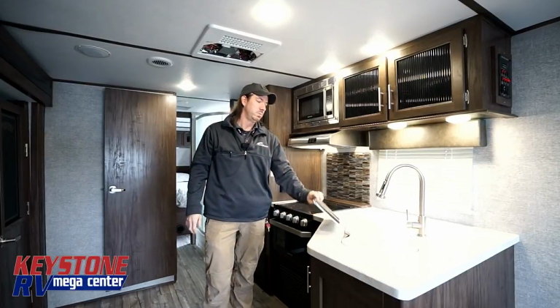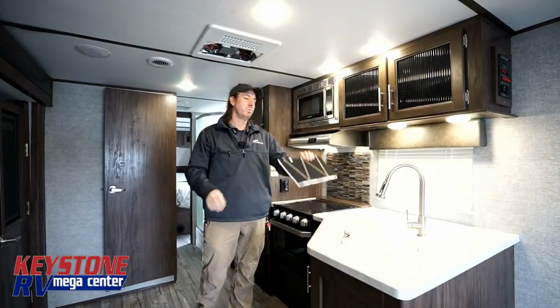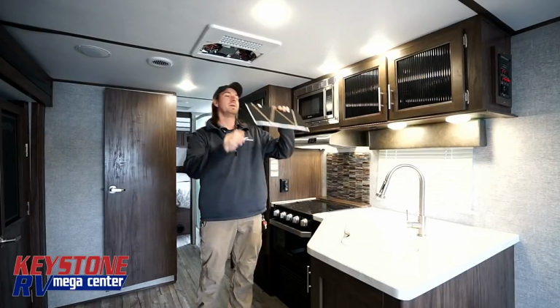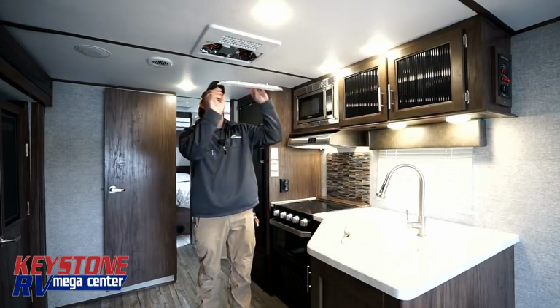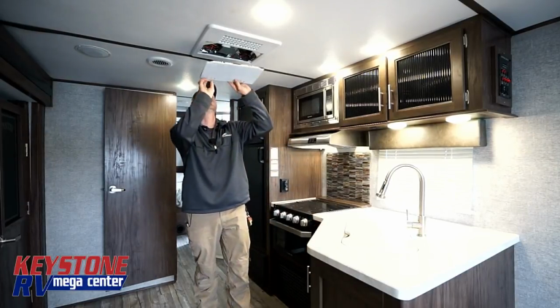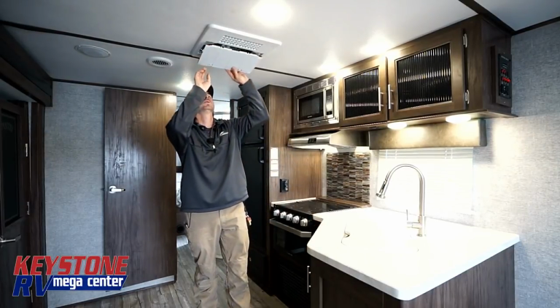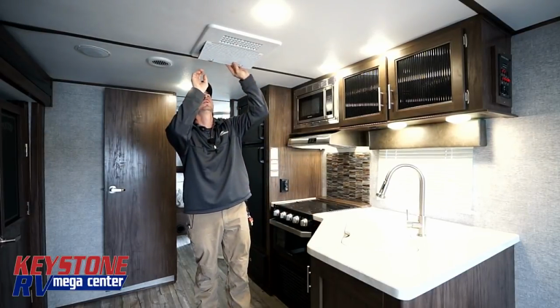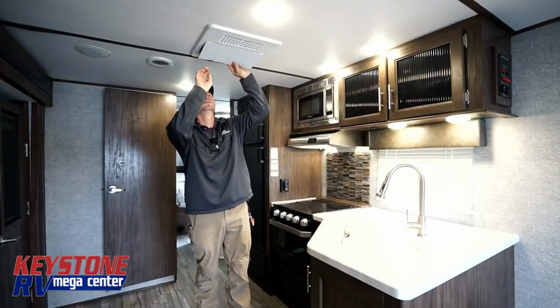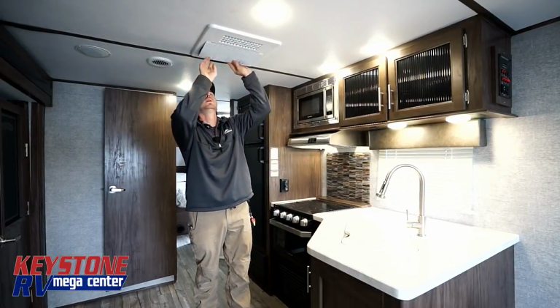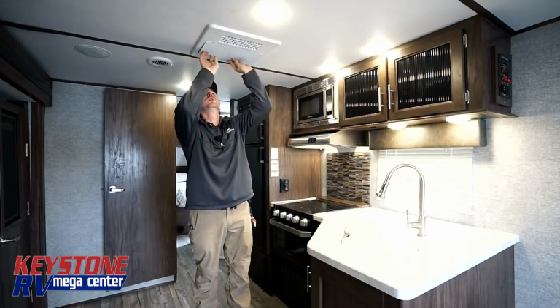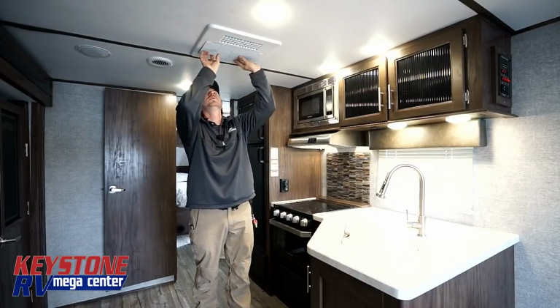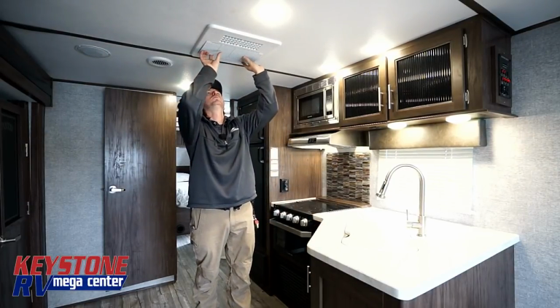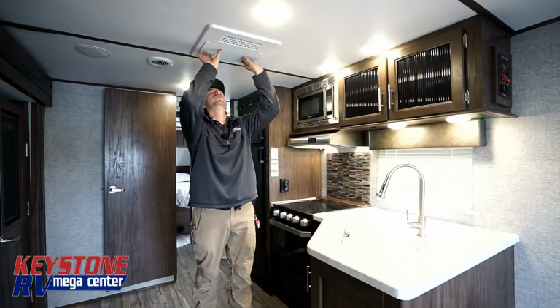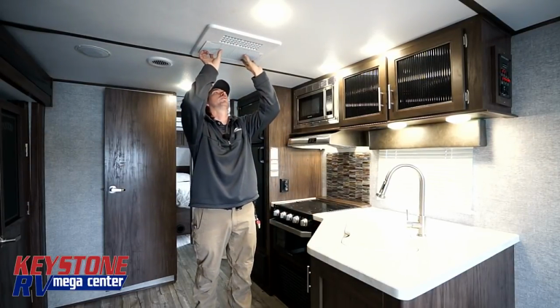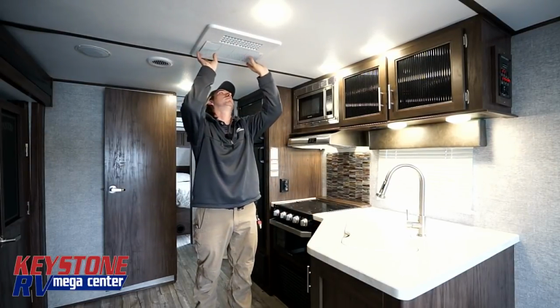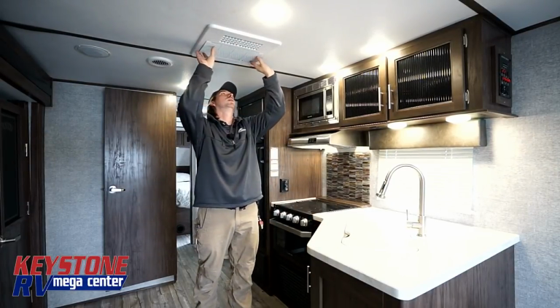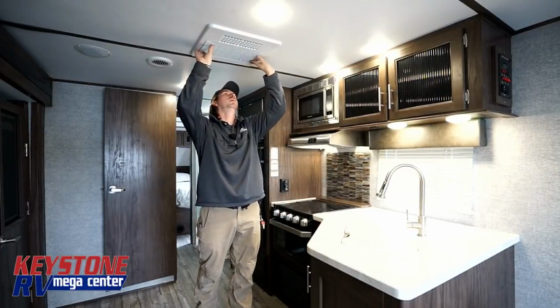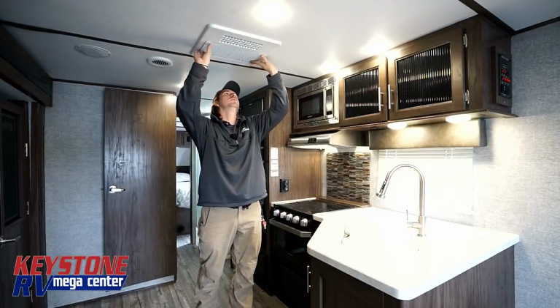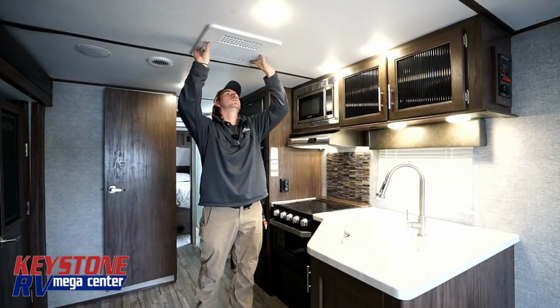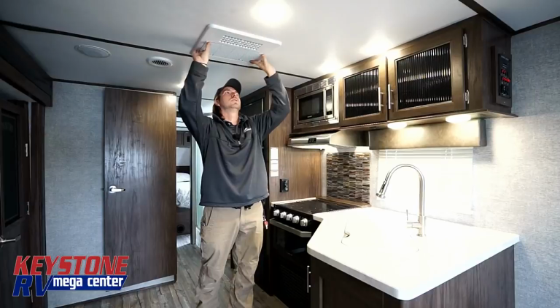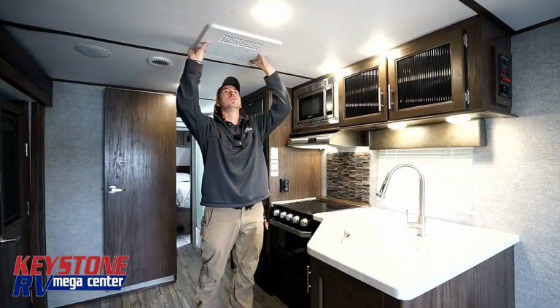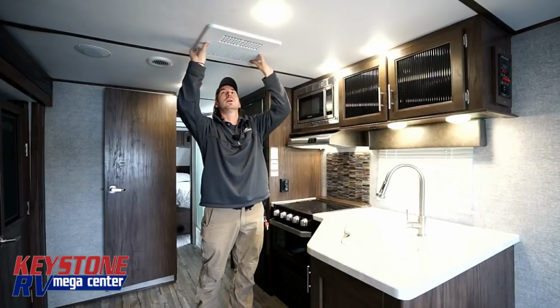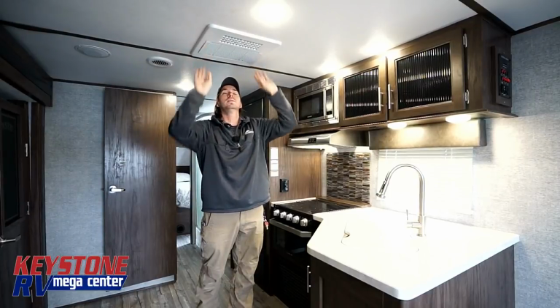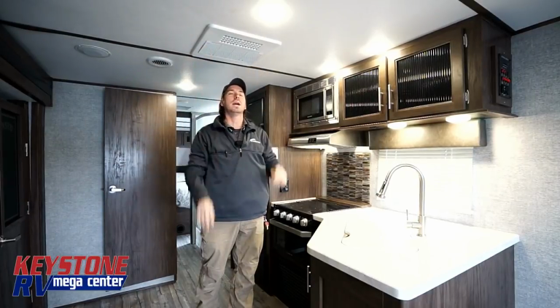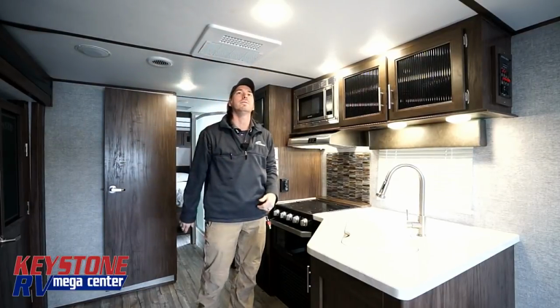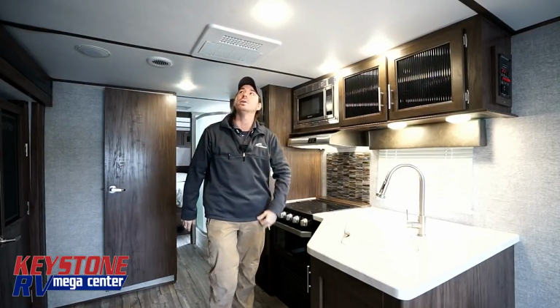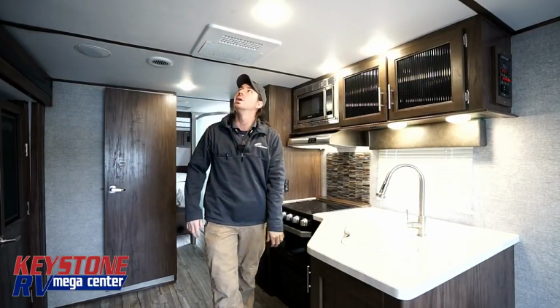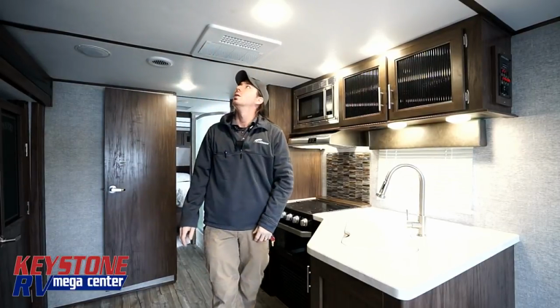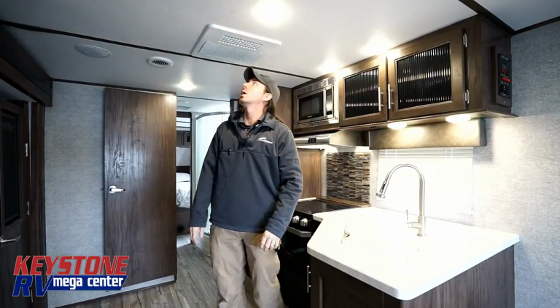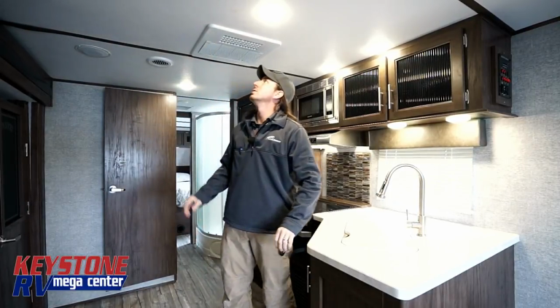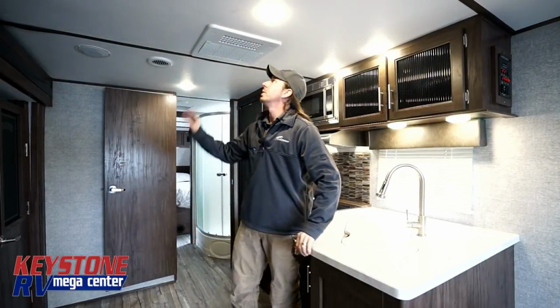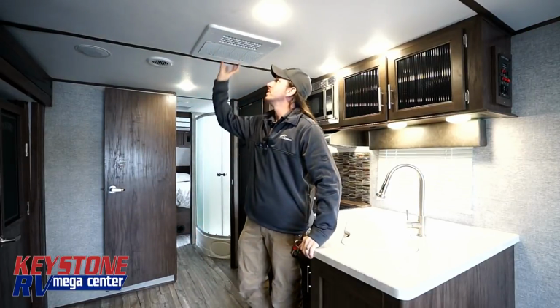We want to make sure we've got our cover up, secure inside of here, locked into place.